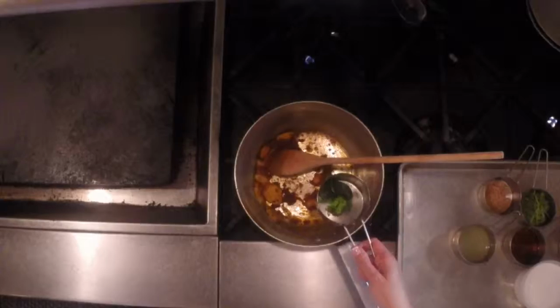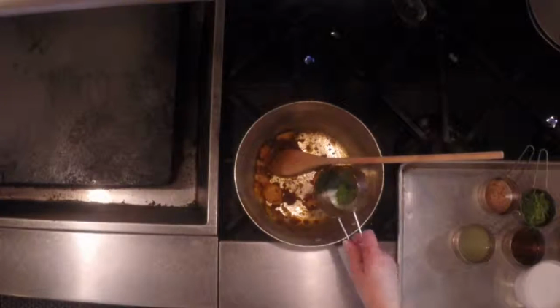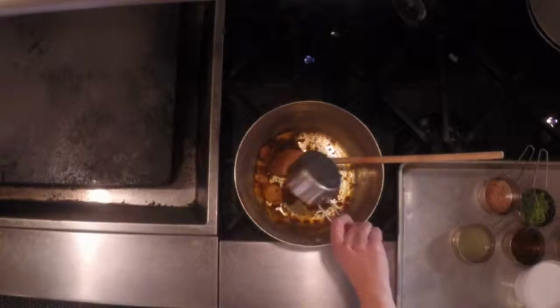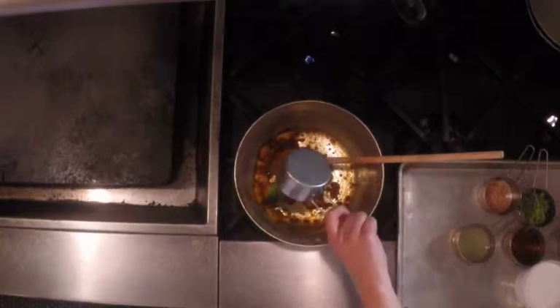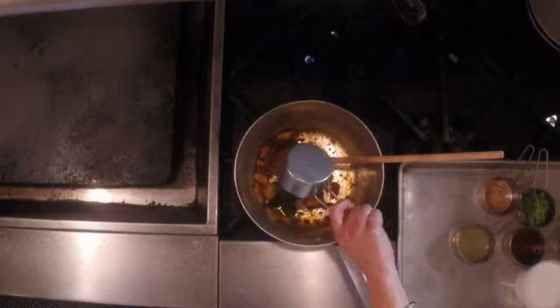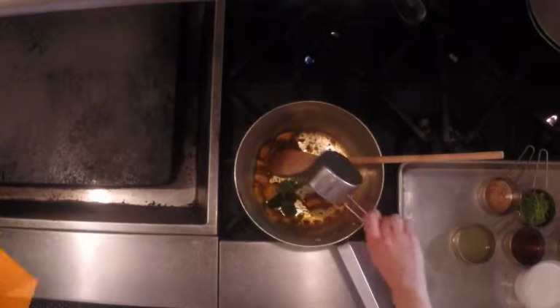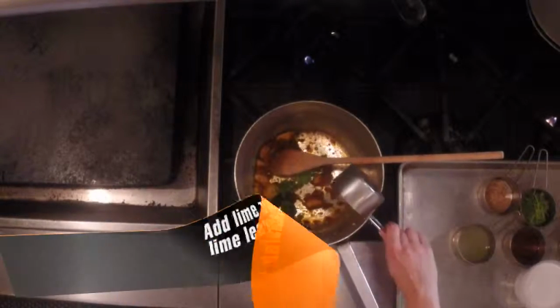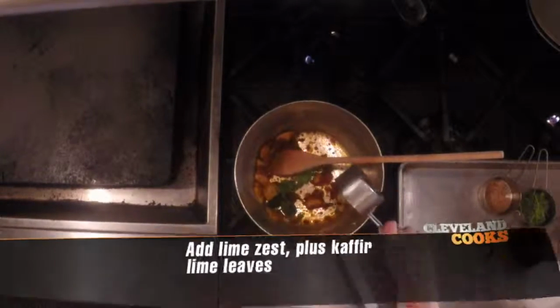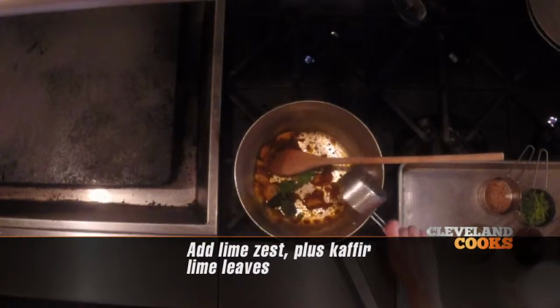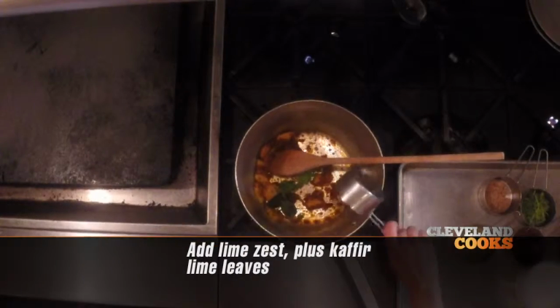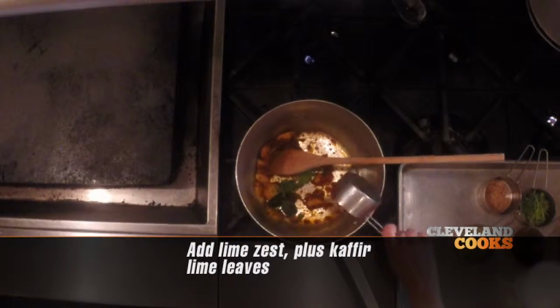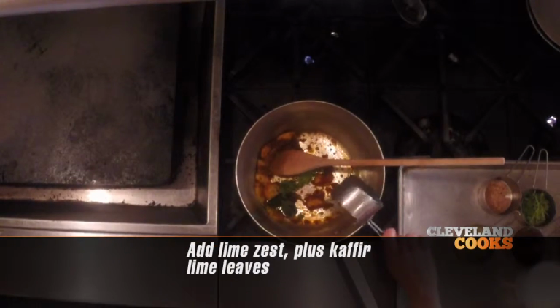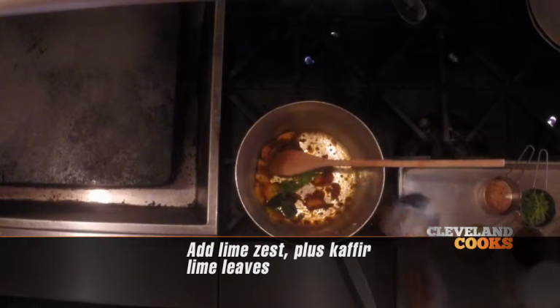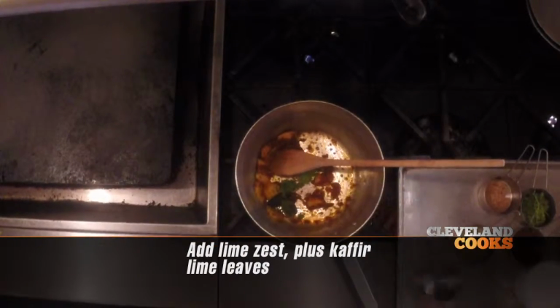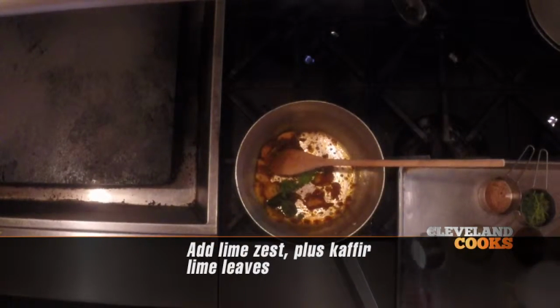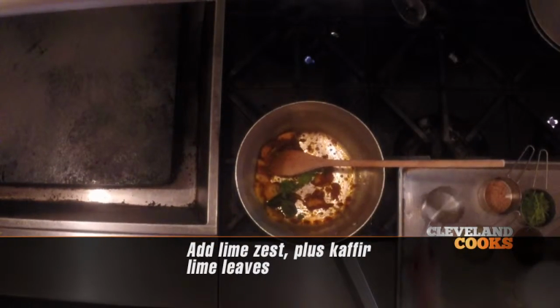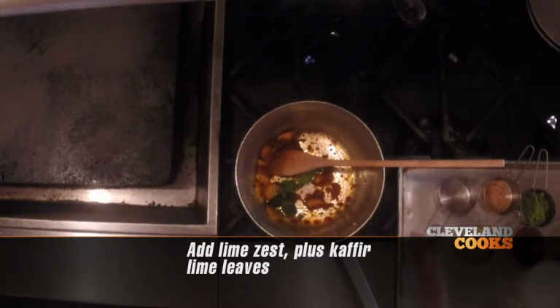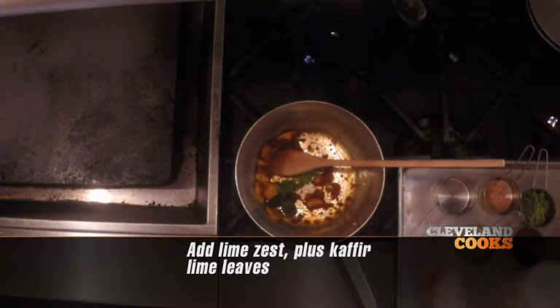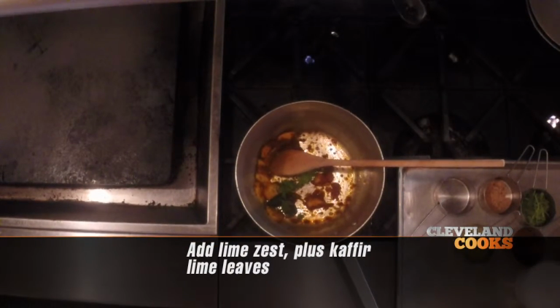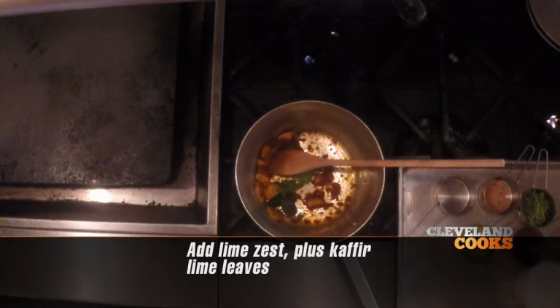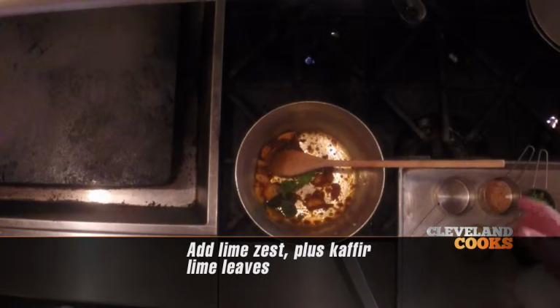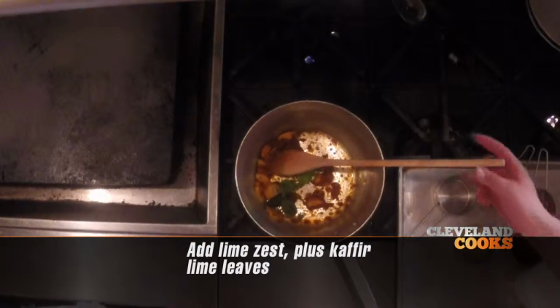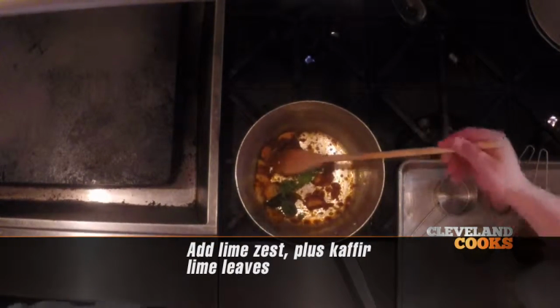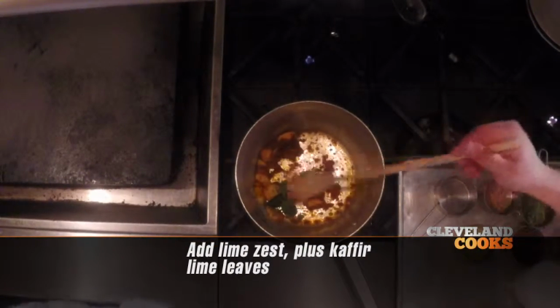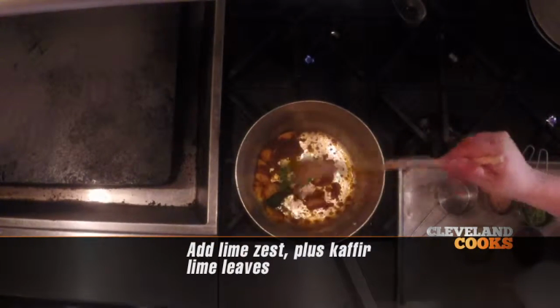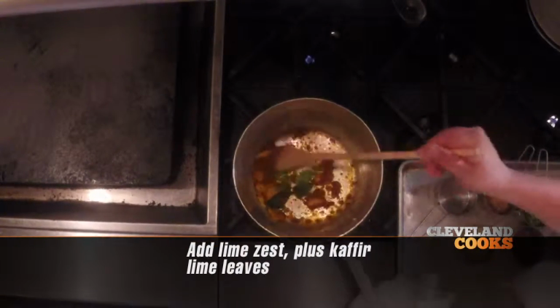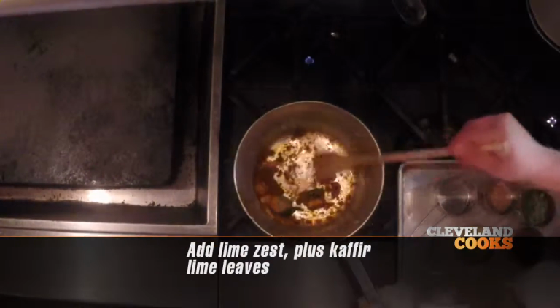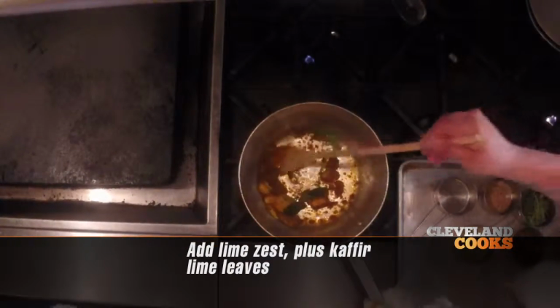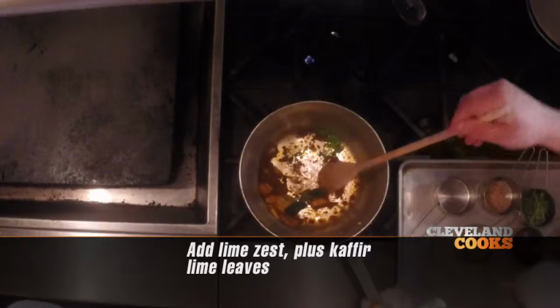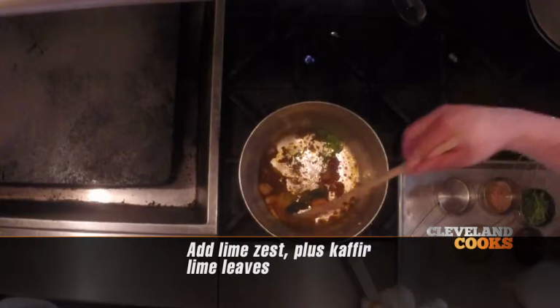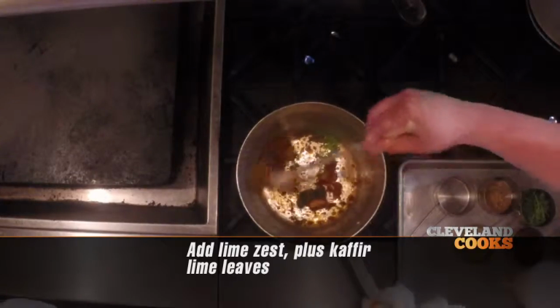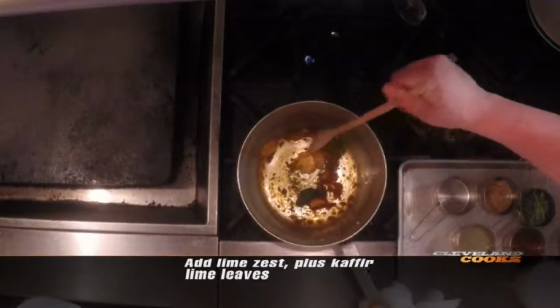Then we're going to add some lime zest and kefir lime leaves.